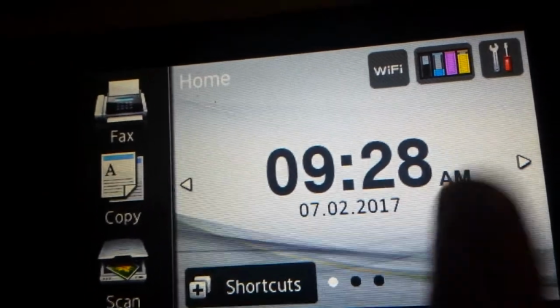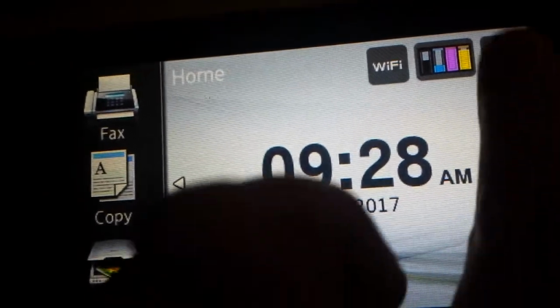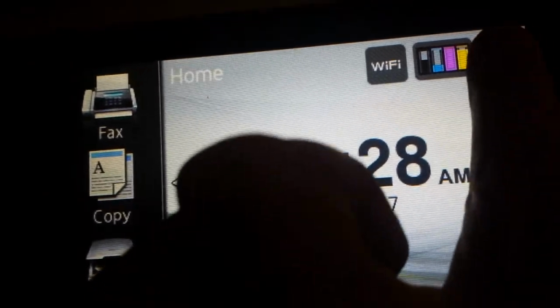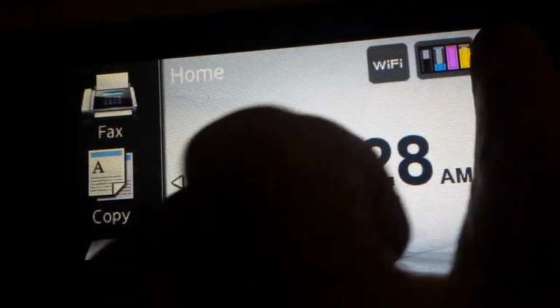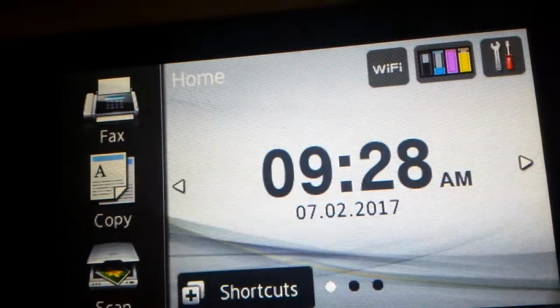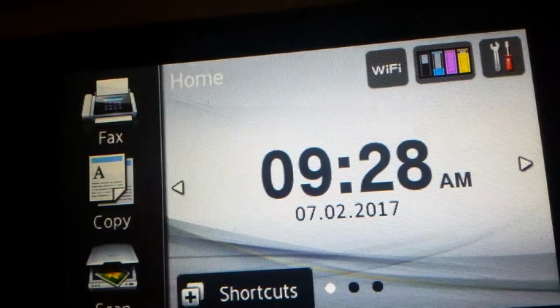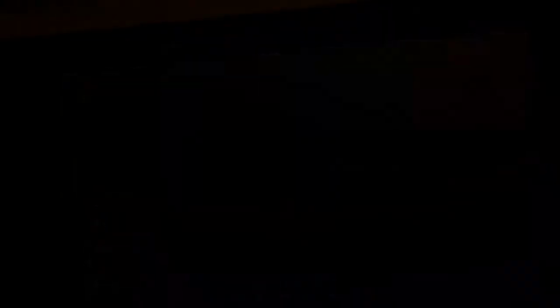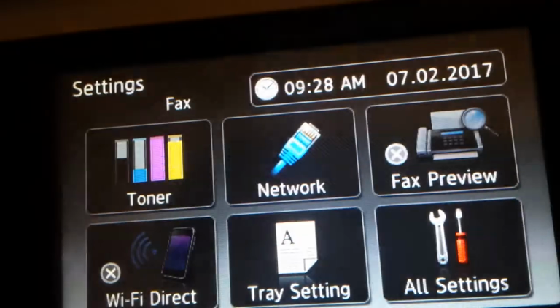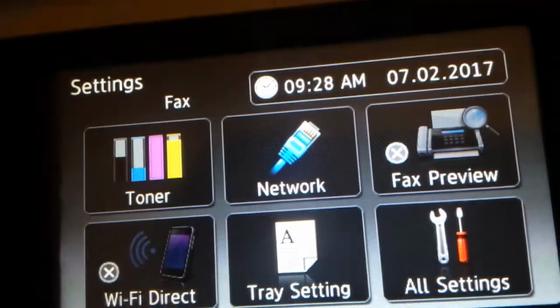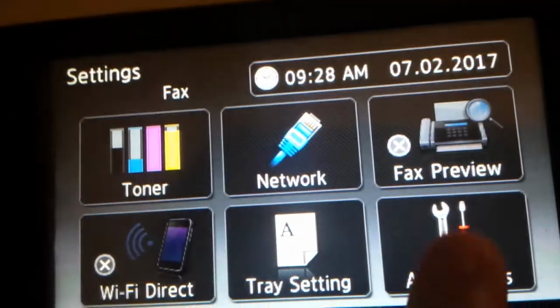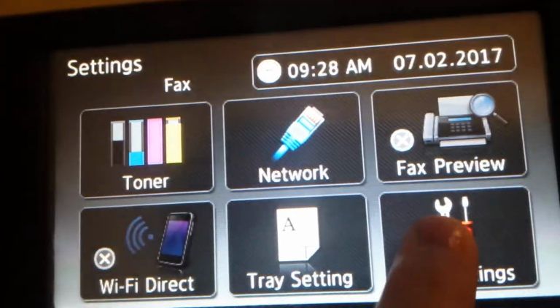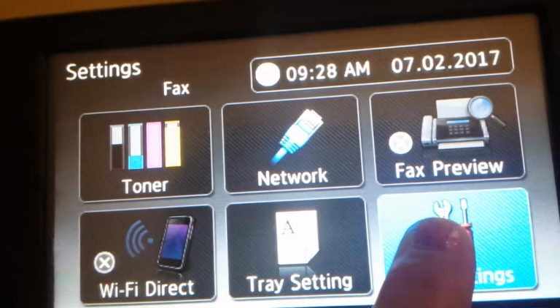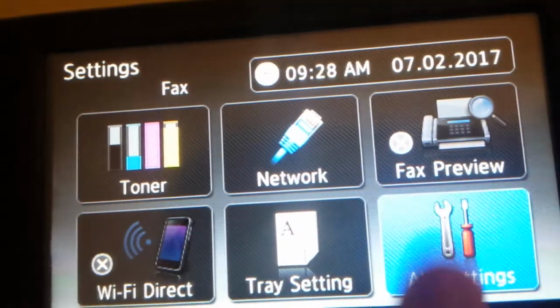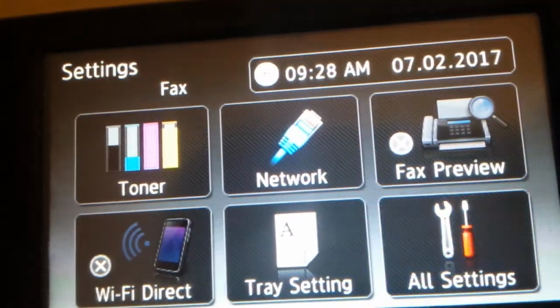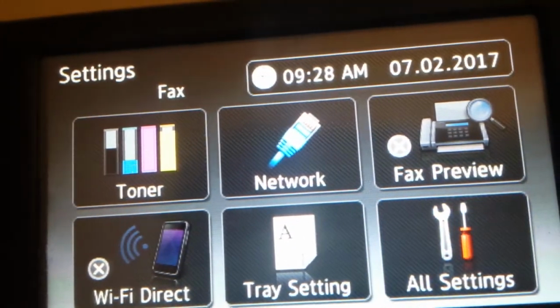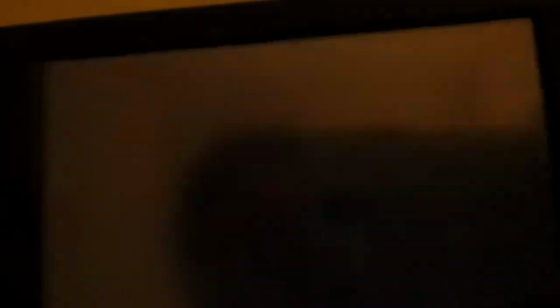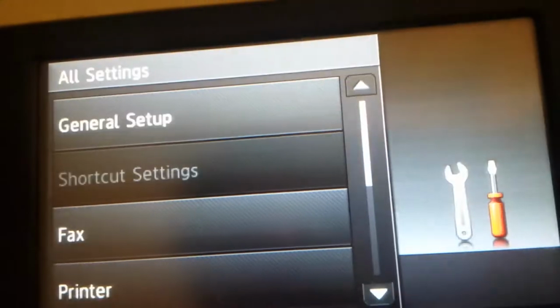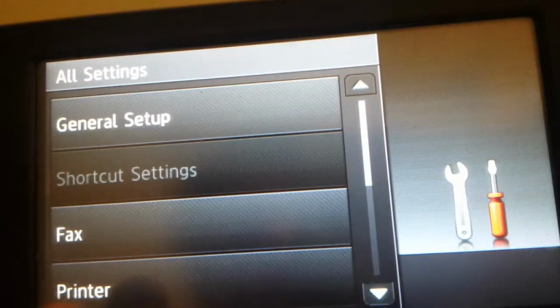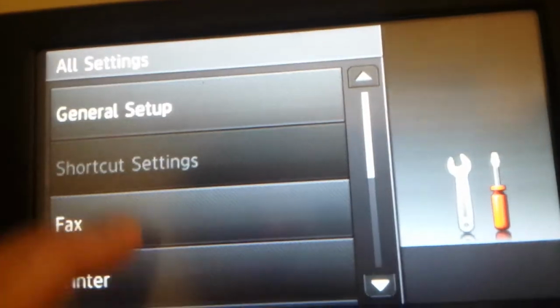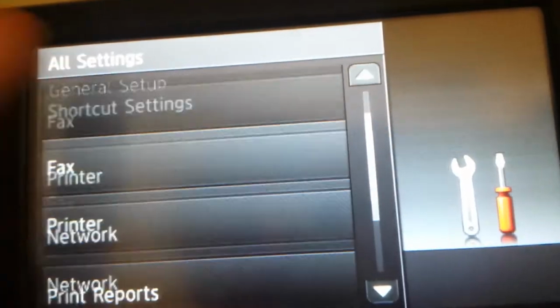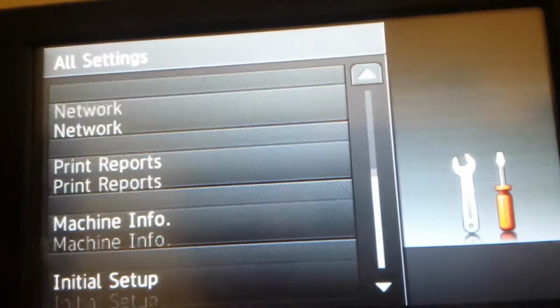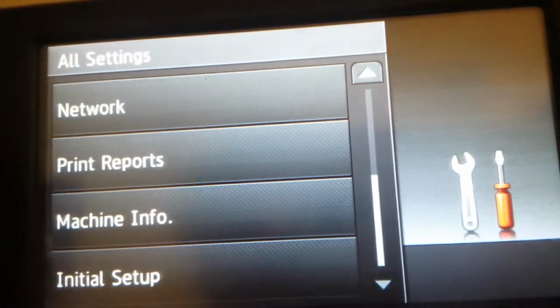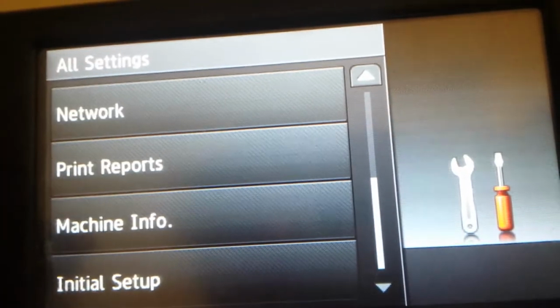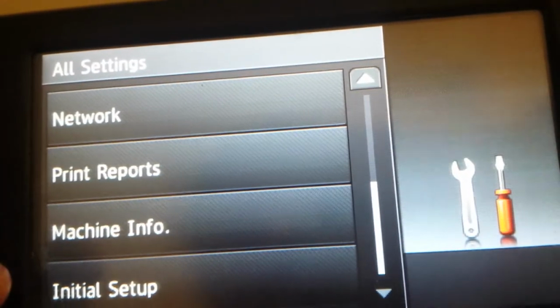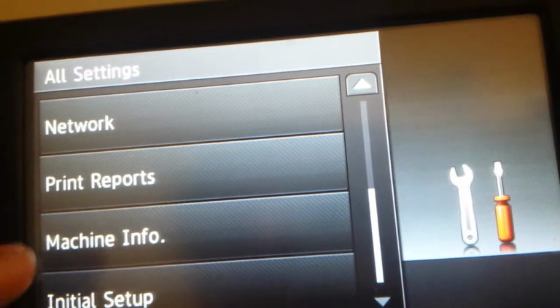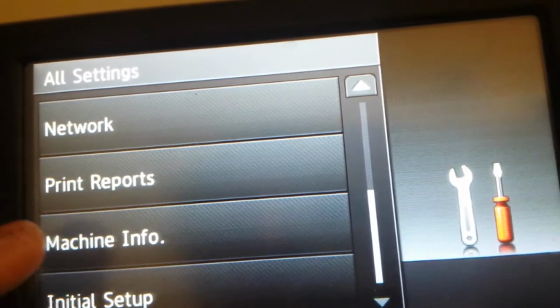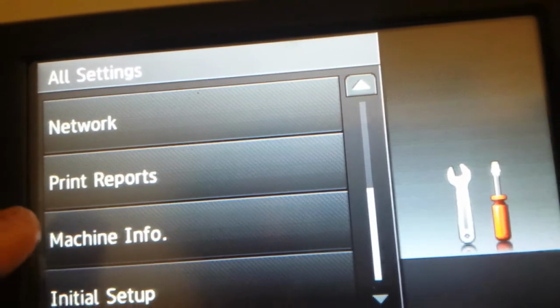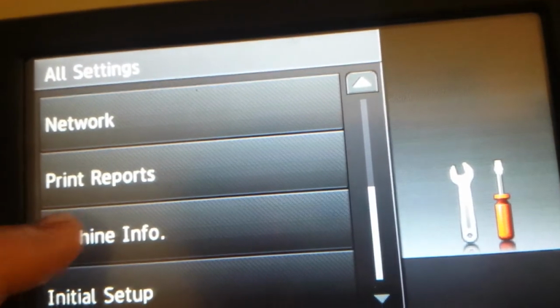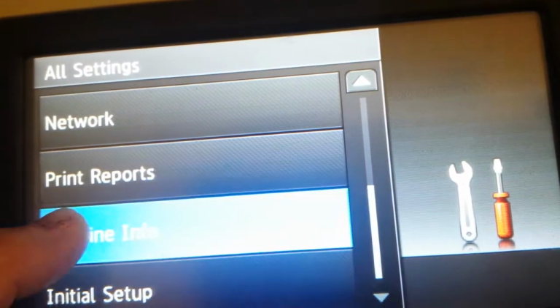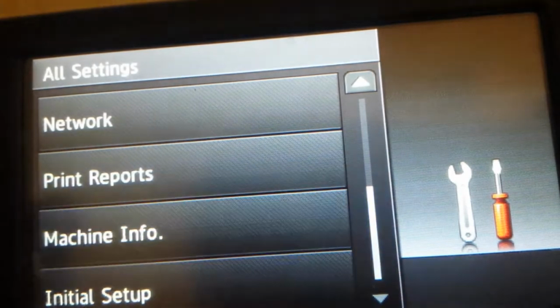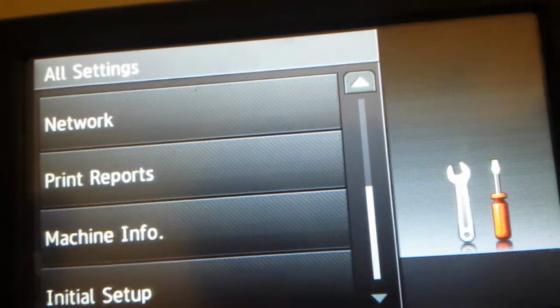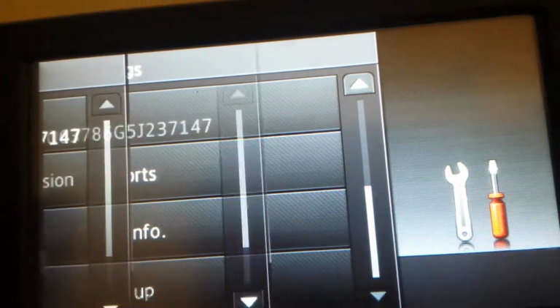Click on Settings at the top right, press All Settings, scroll down, and go to Machine Info.